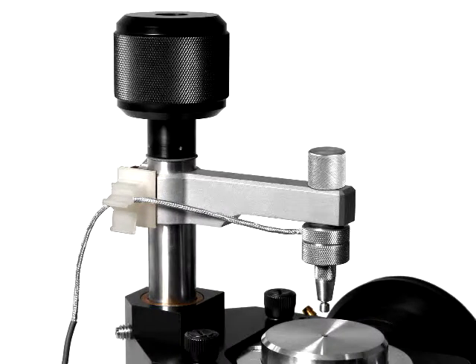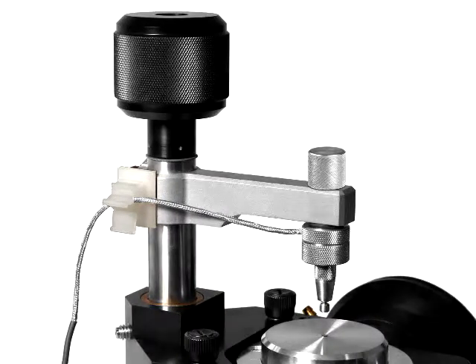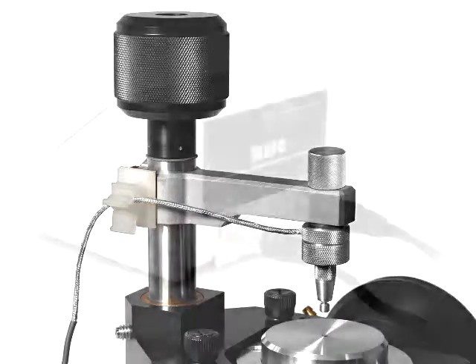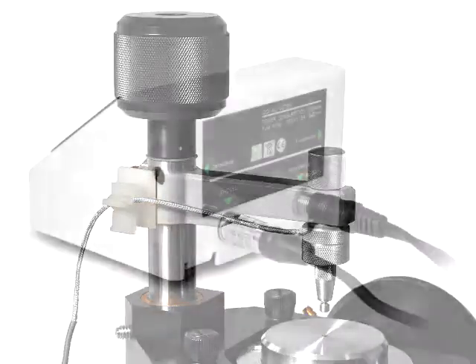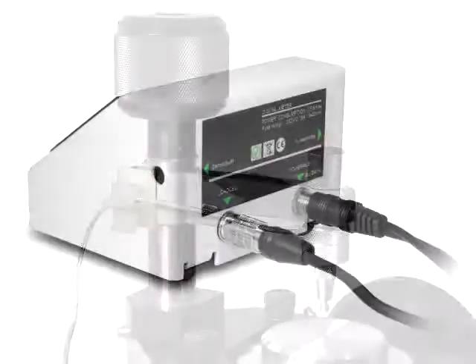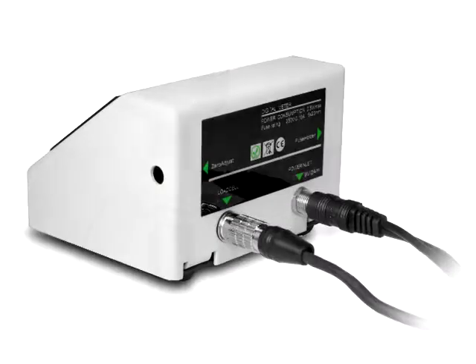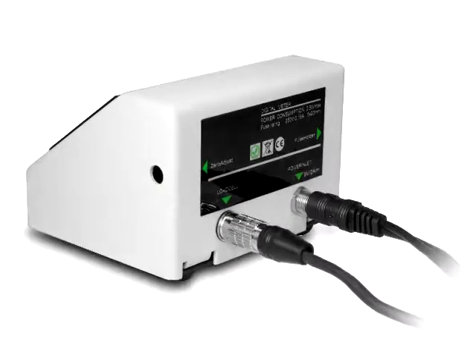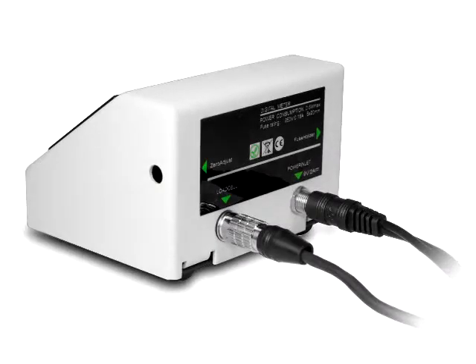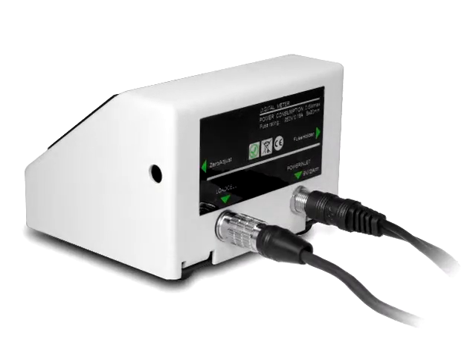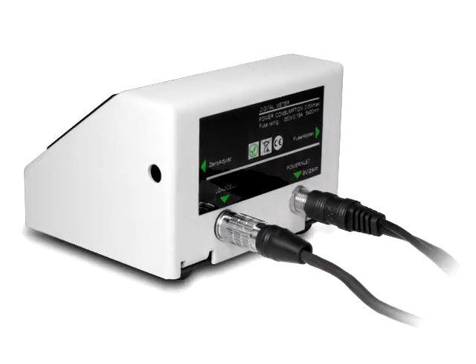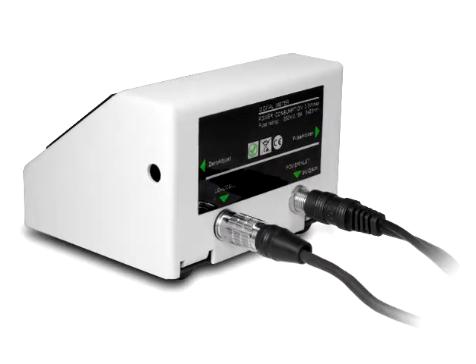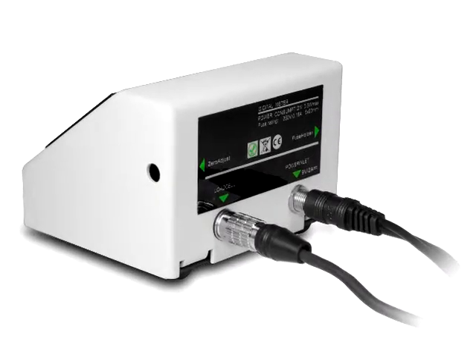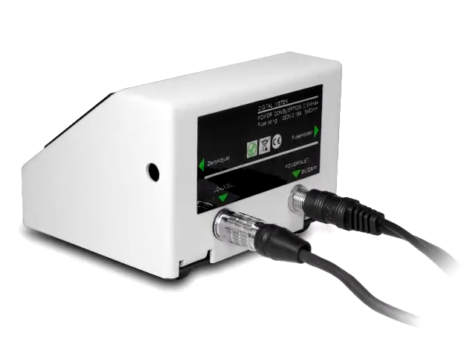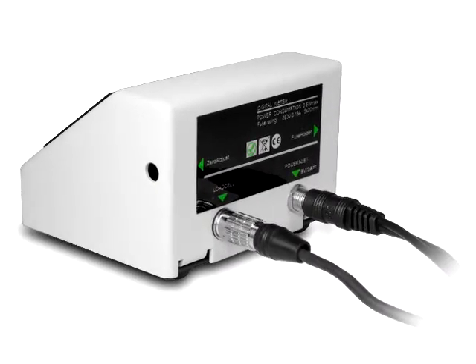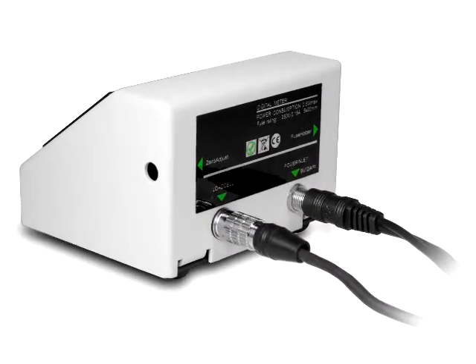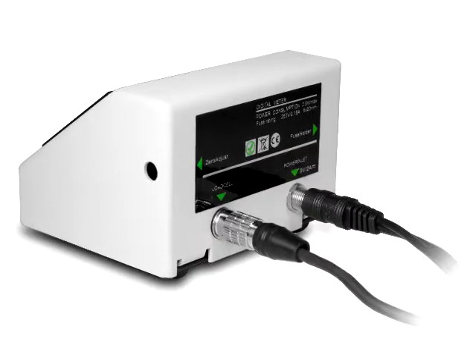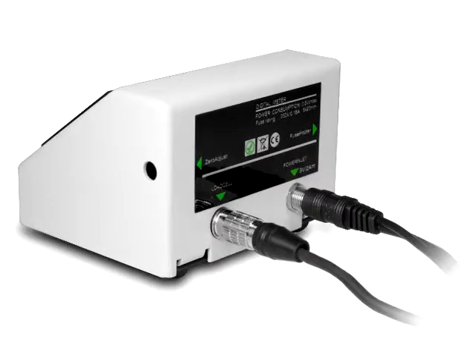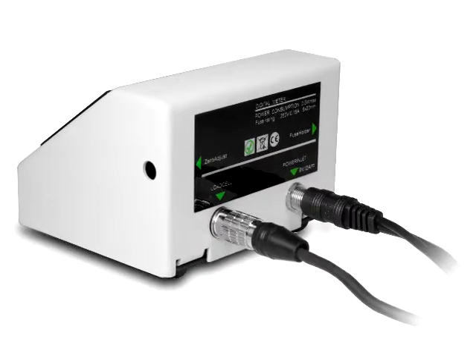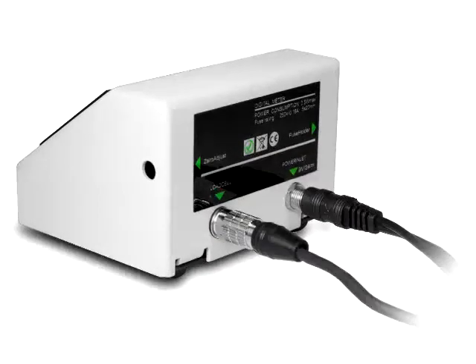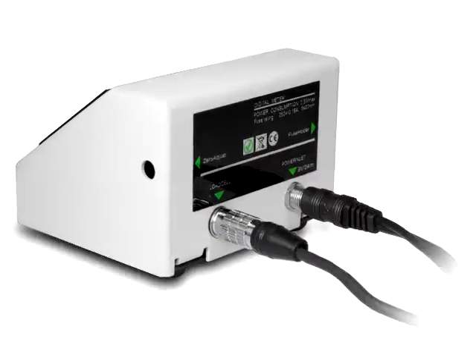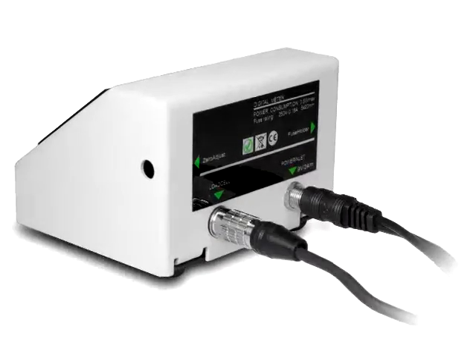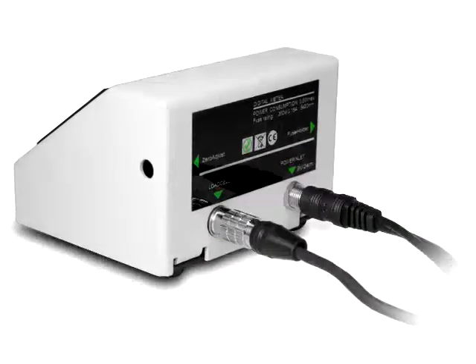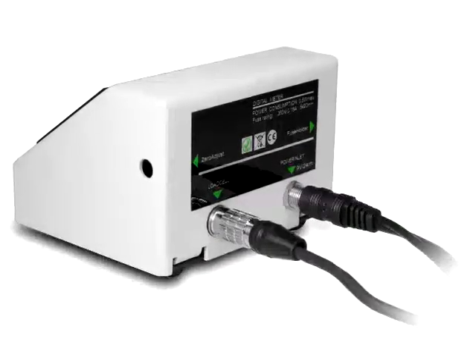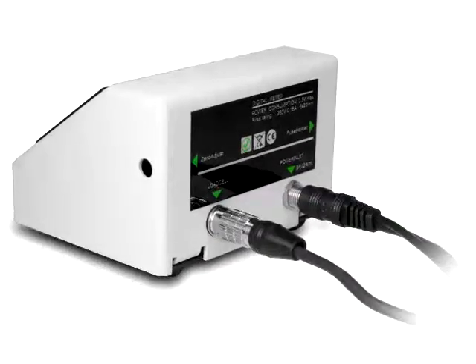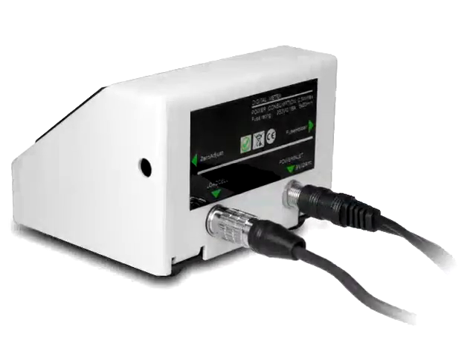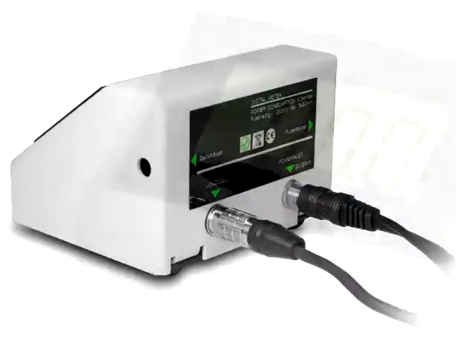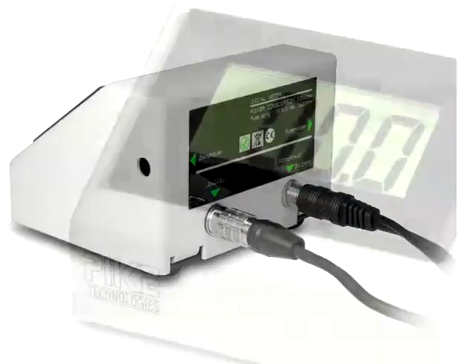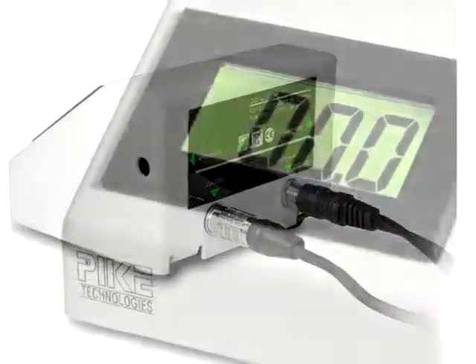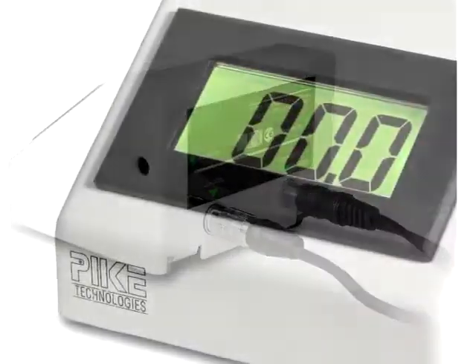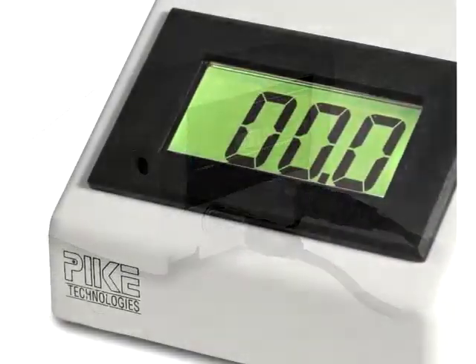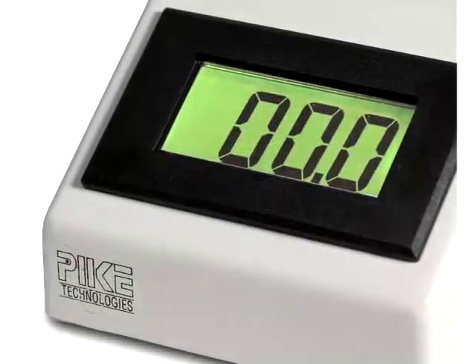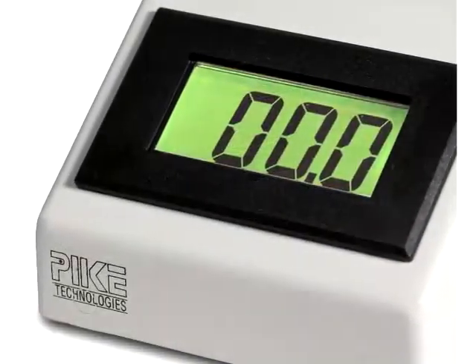Insert the connector of the load cell assembly first, and then the power cord, into the back of the LCD monitor.